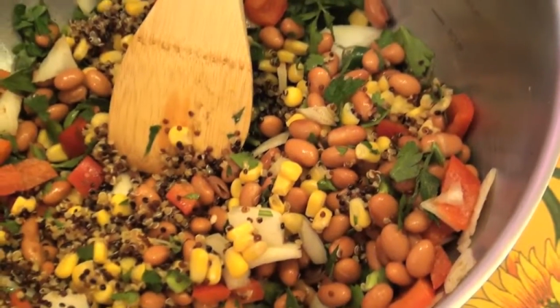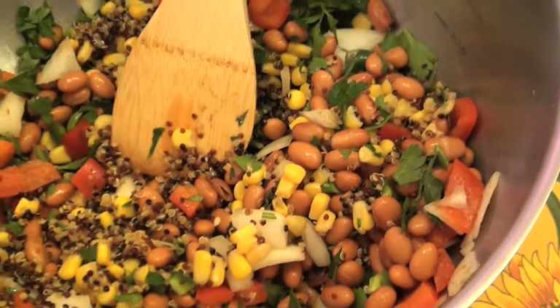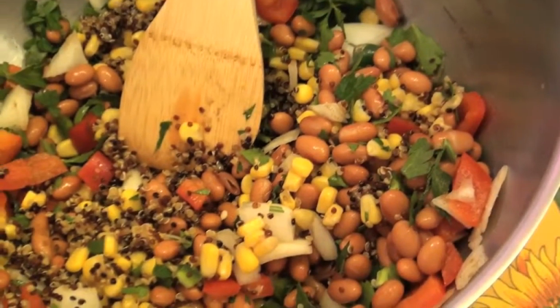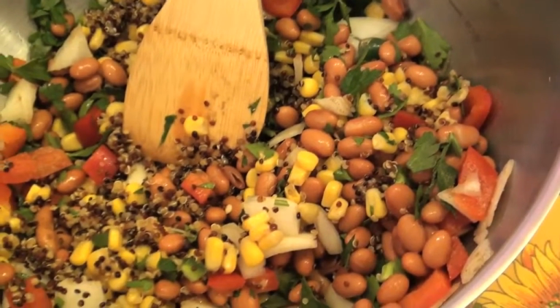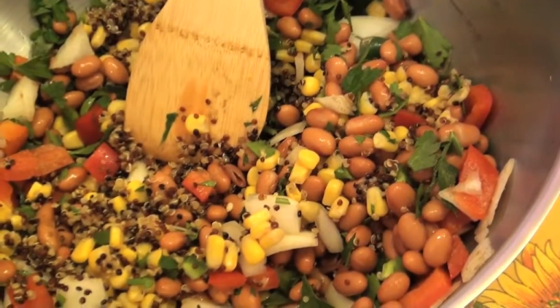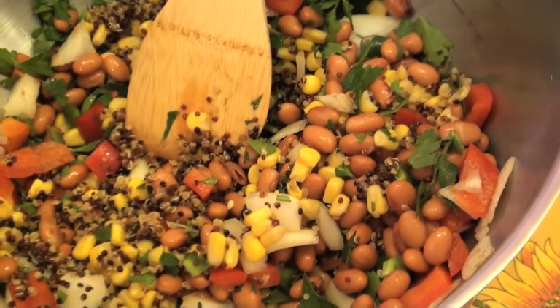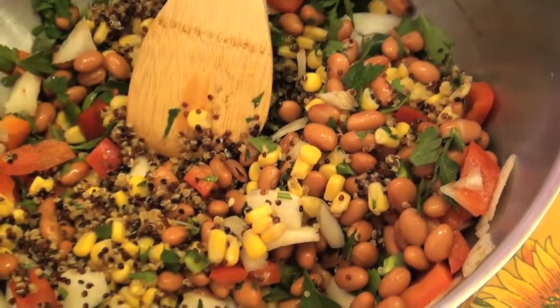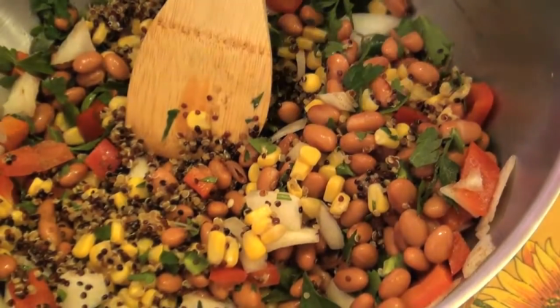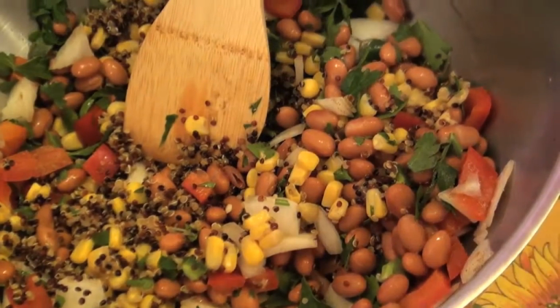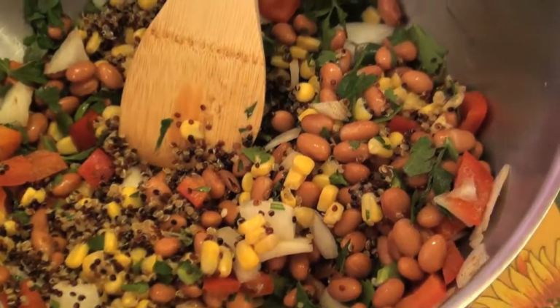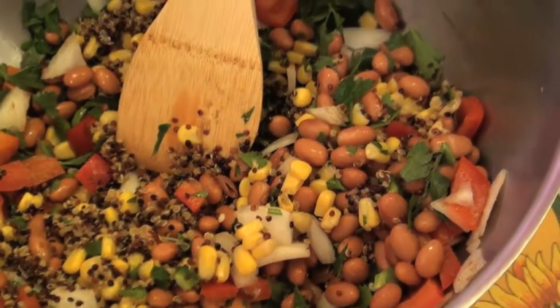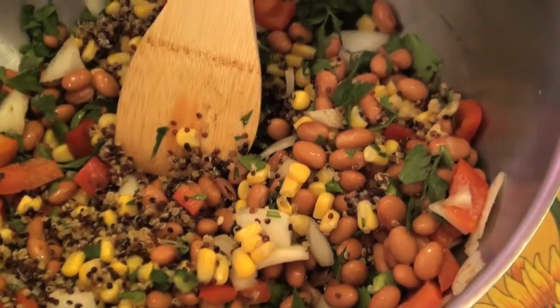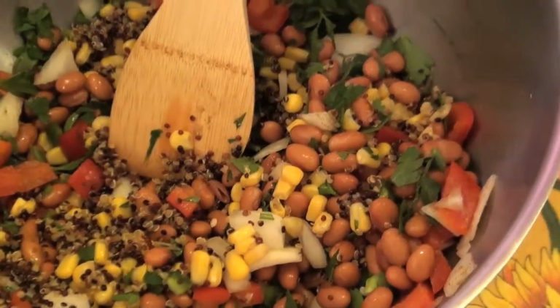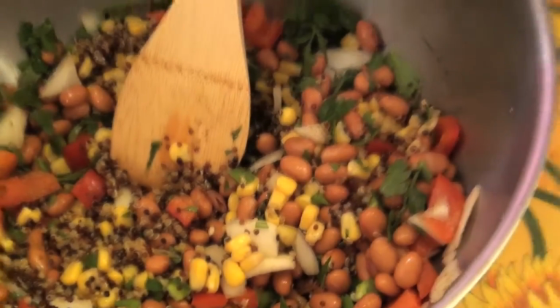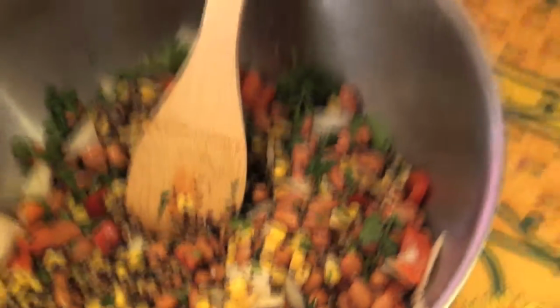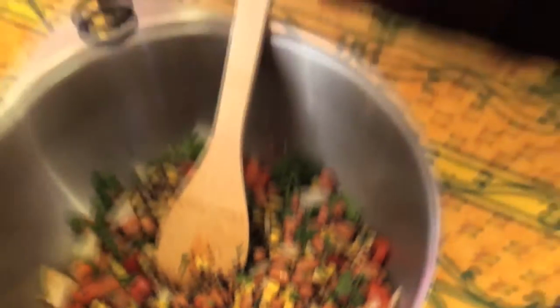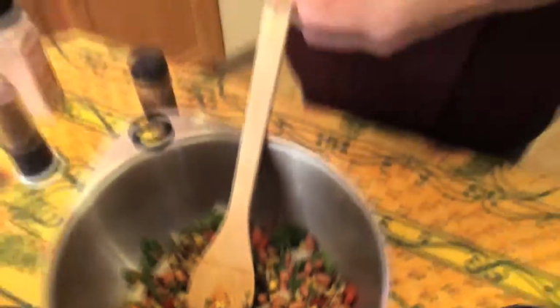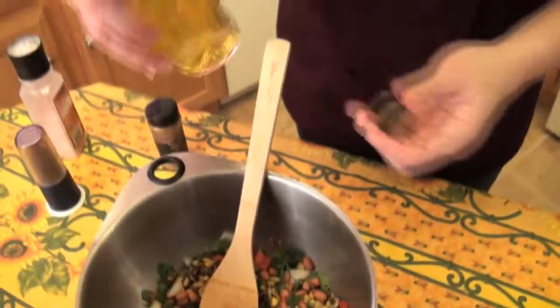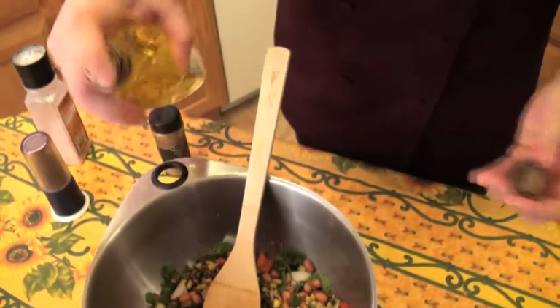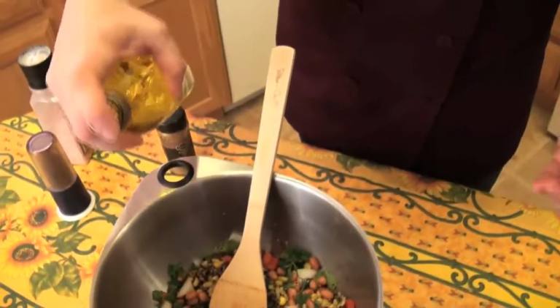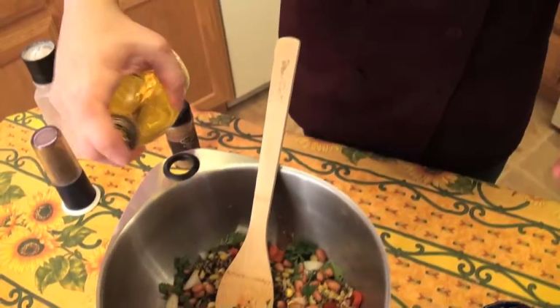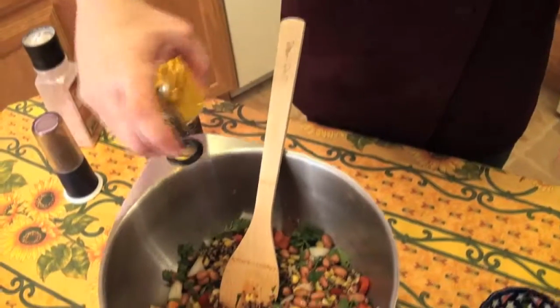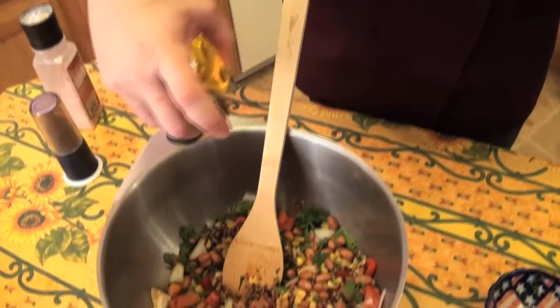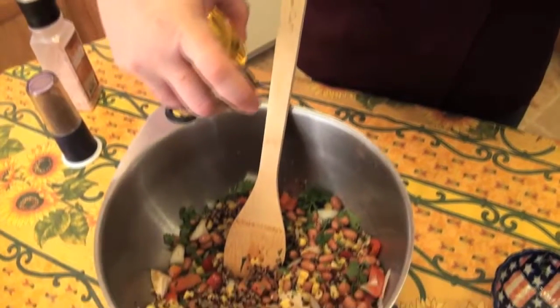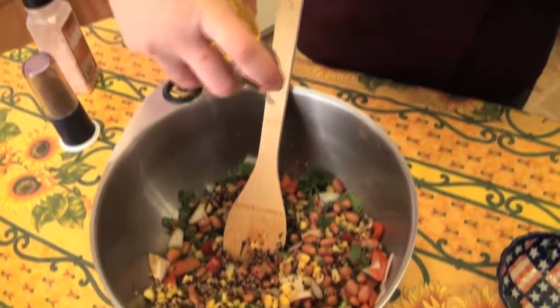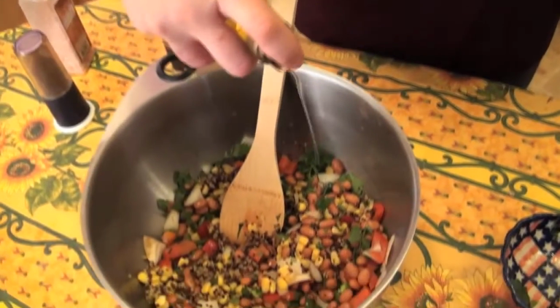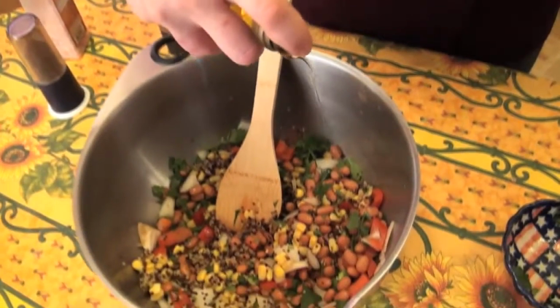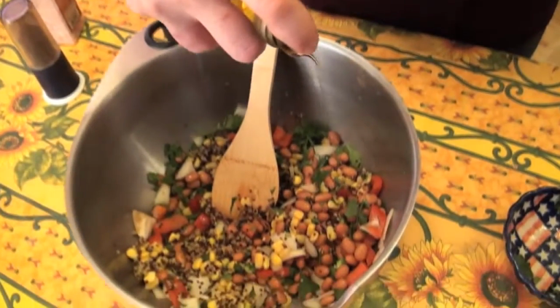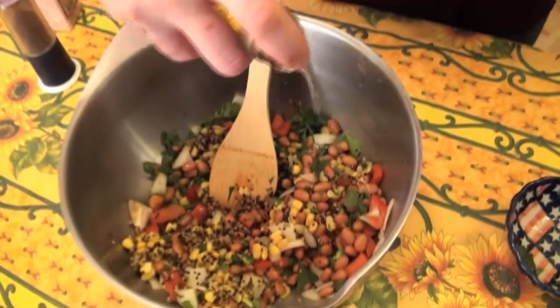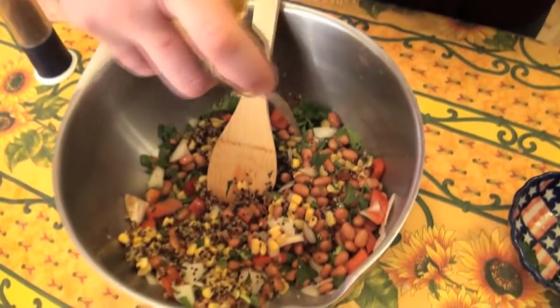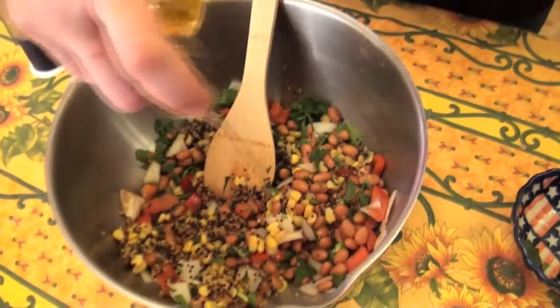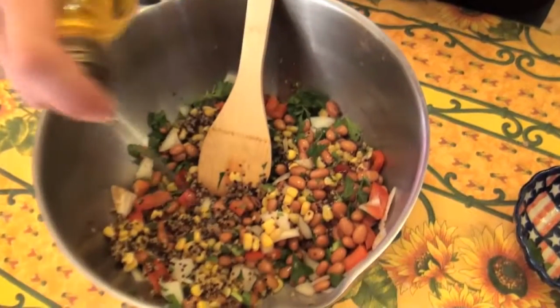I'm going to add just a little bit of olive oil. You could also use avocado oil in this.